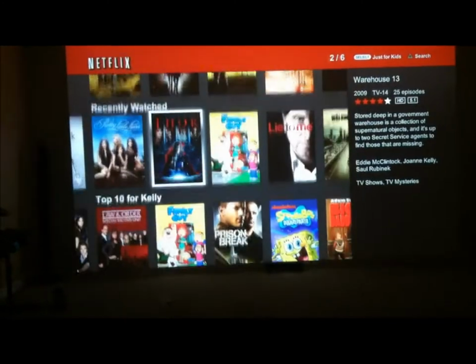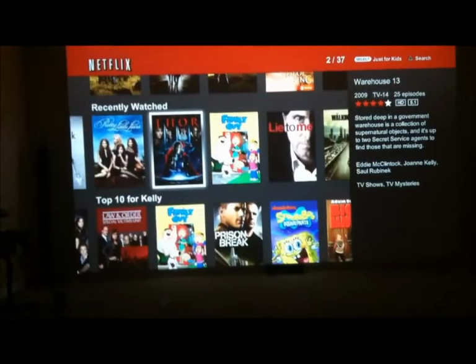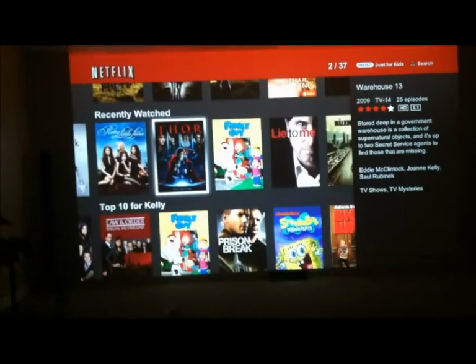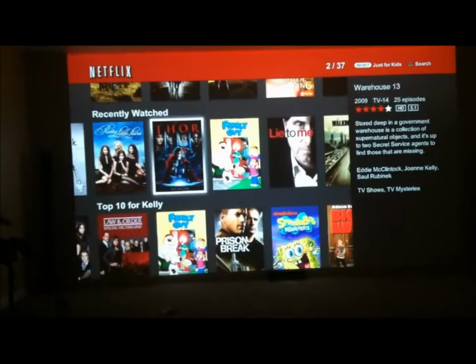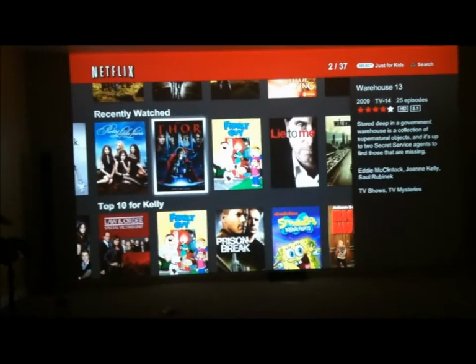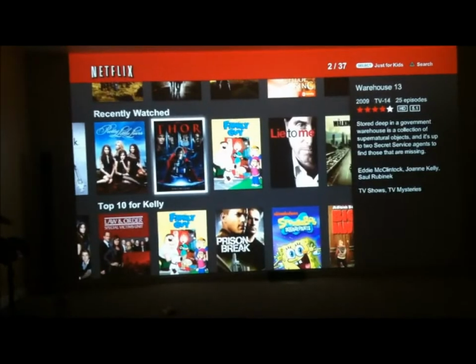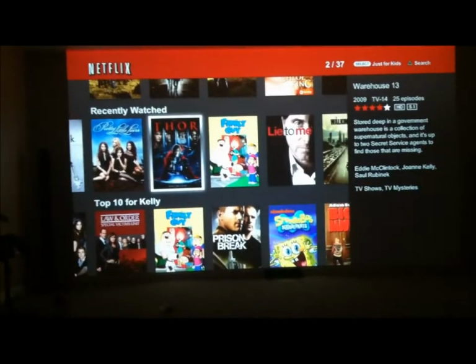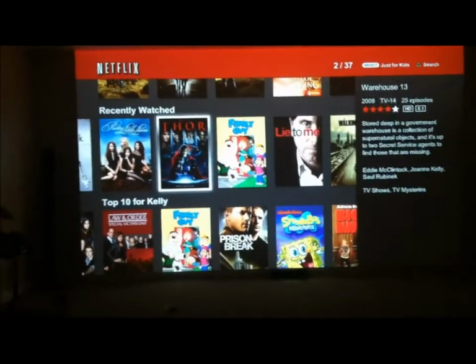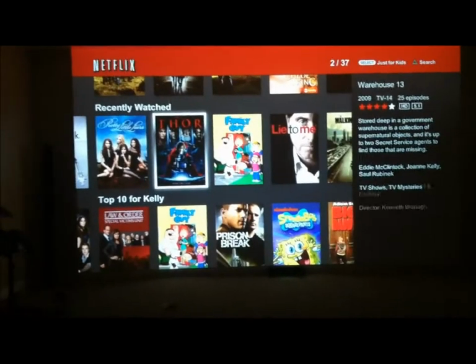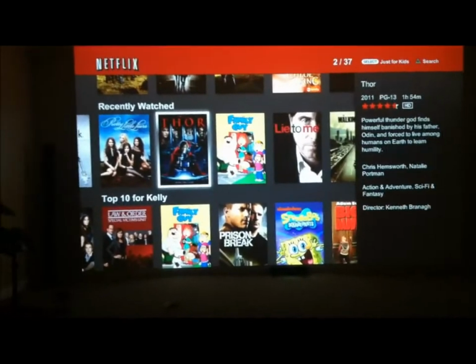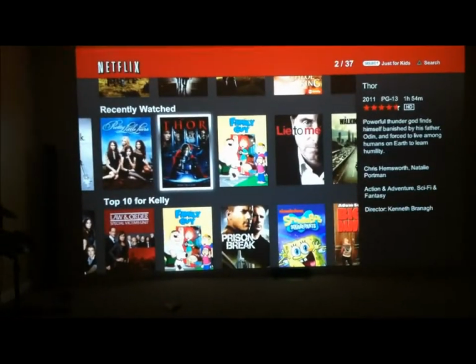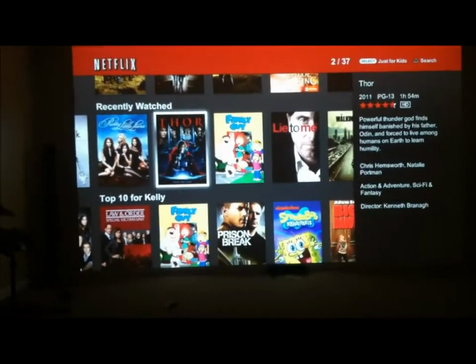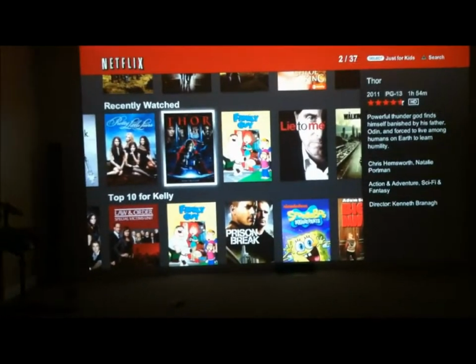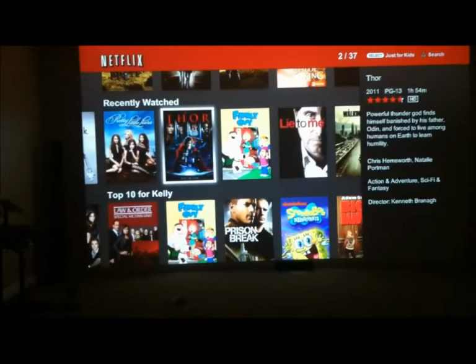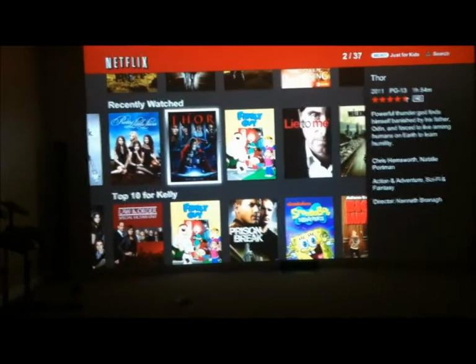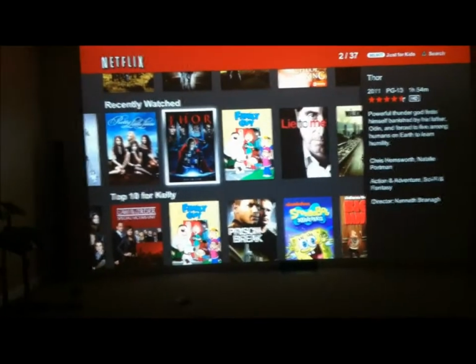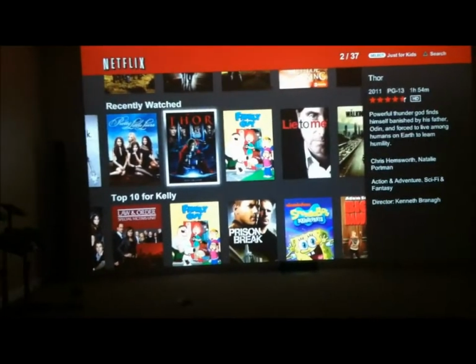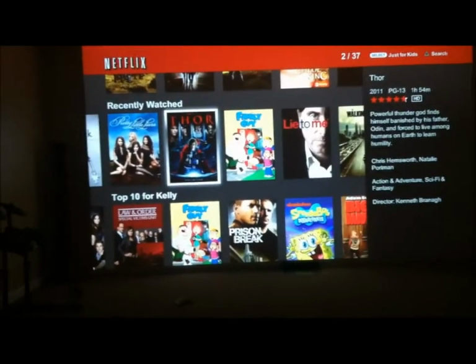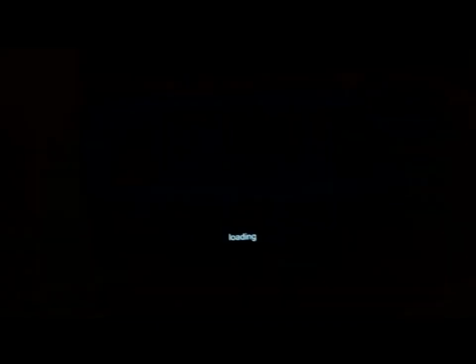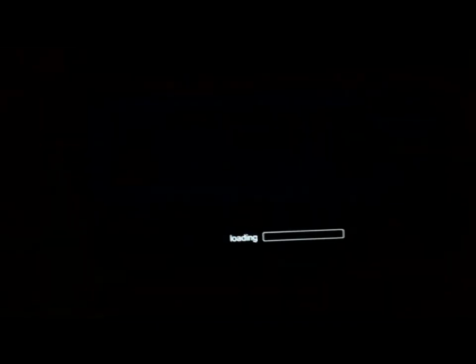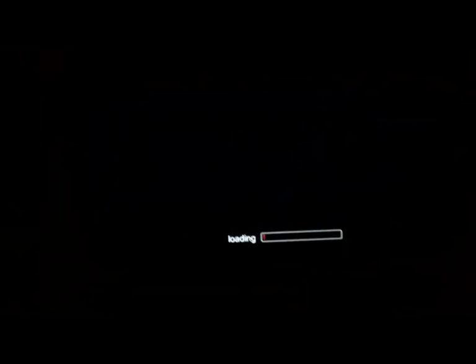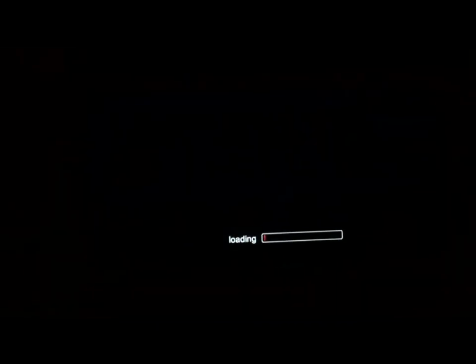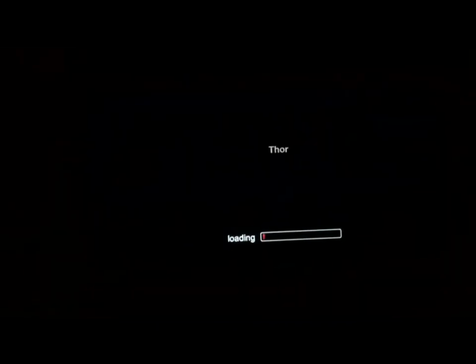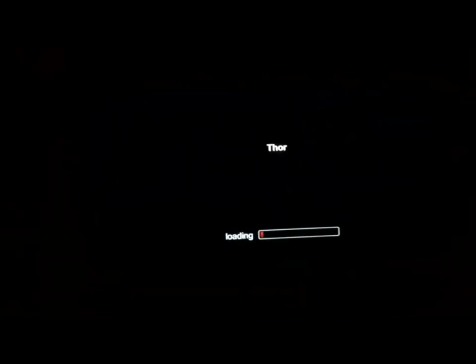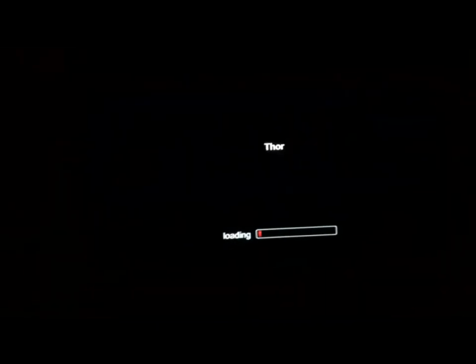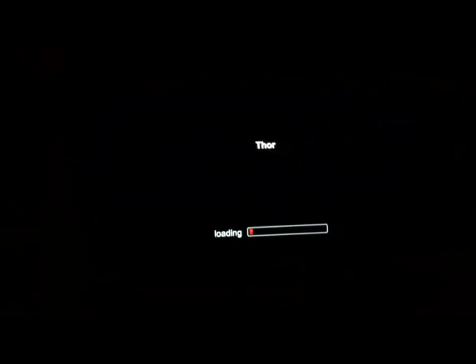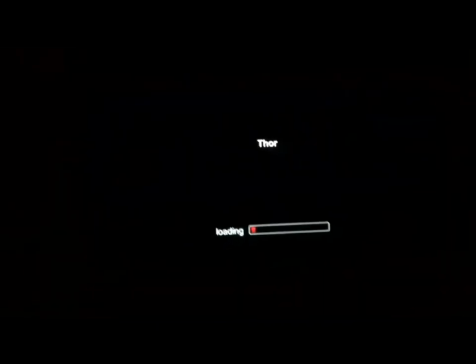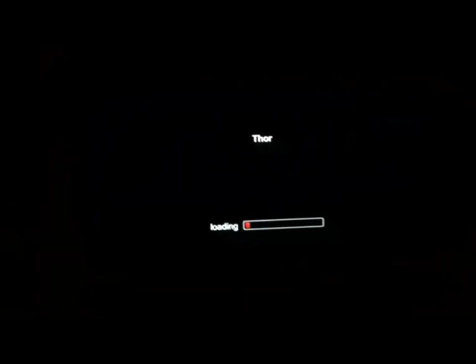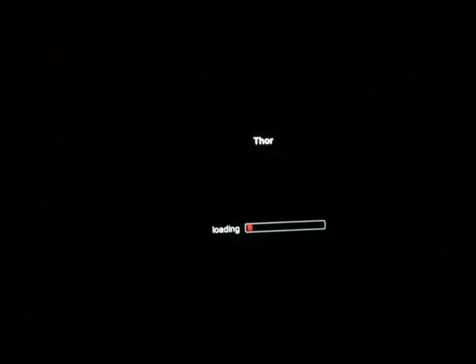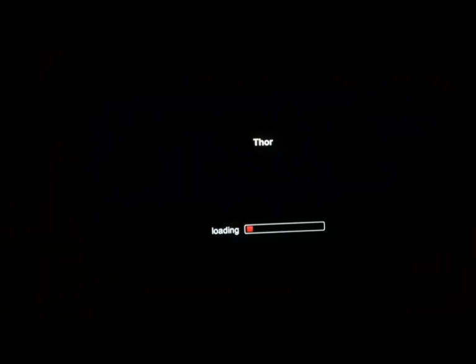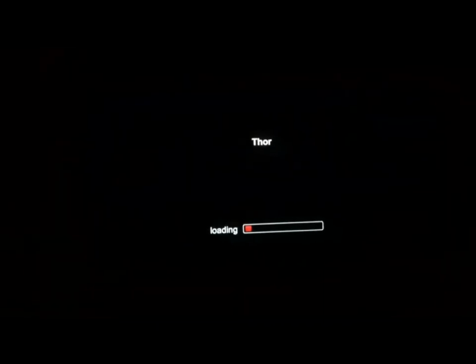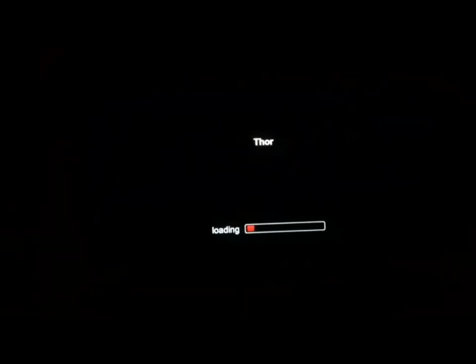Let's click on Thor and see what that looks like on Netflix.